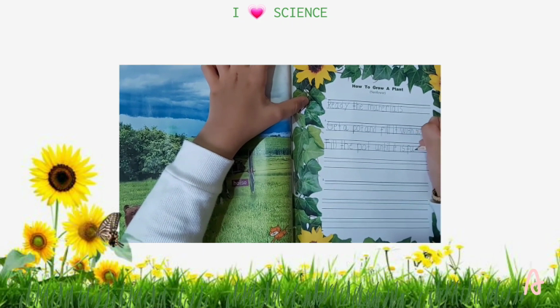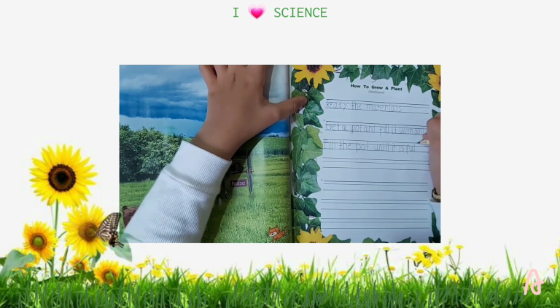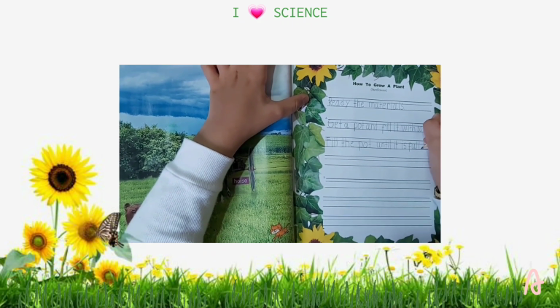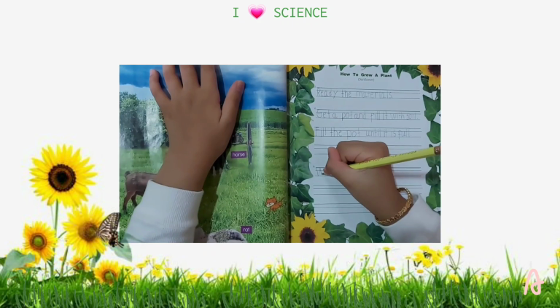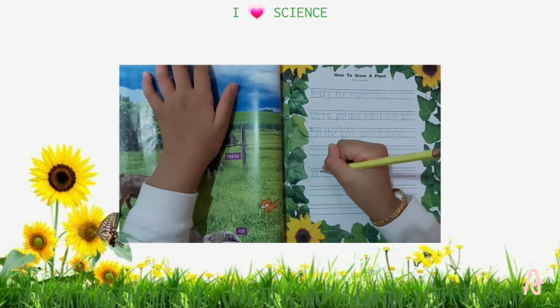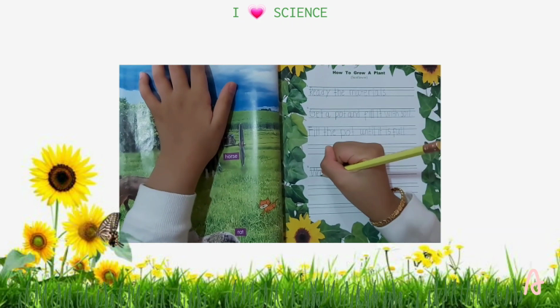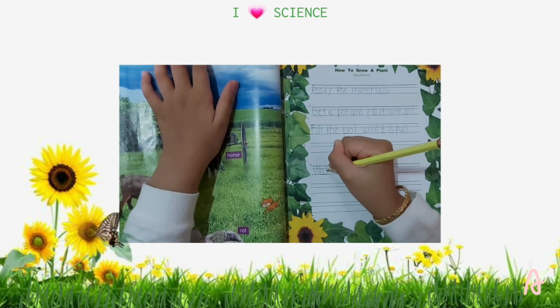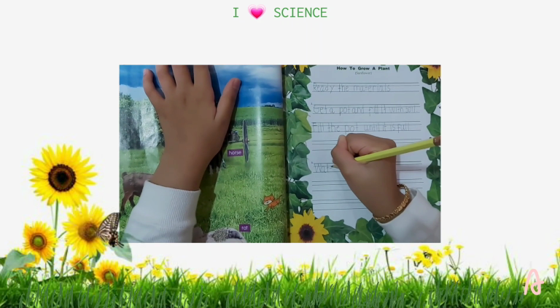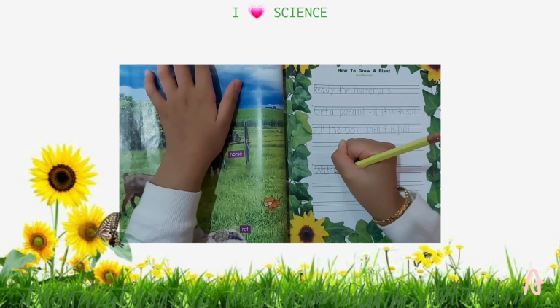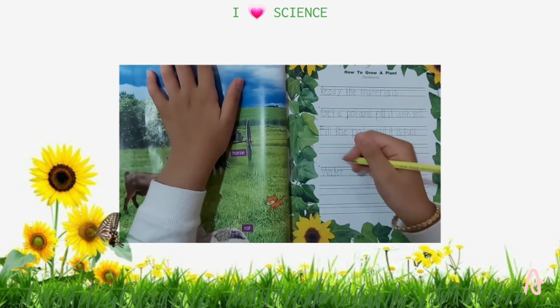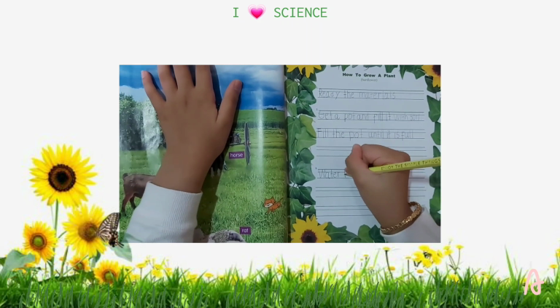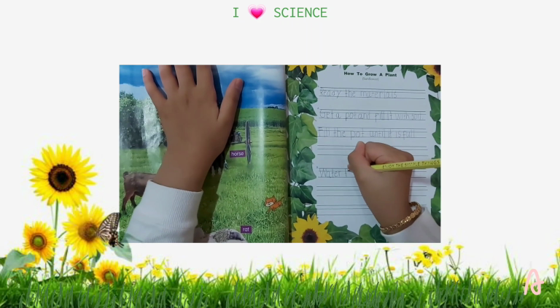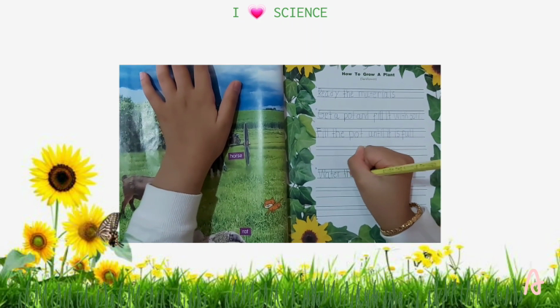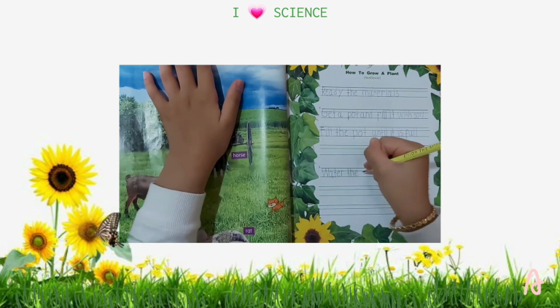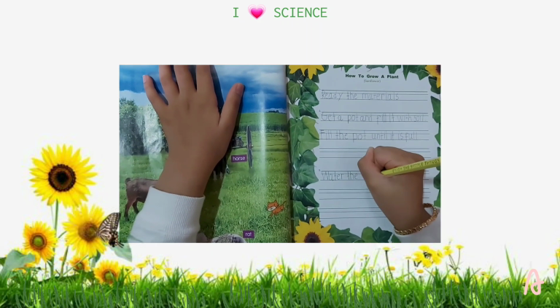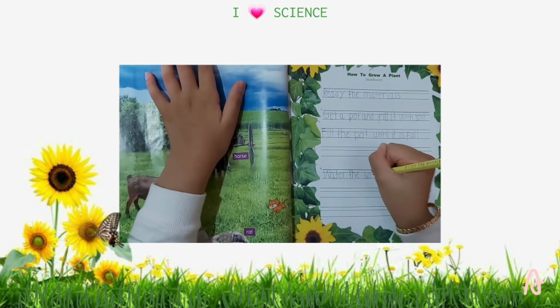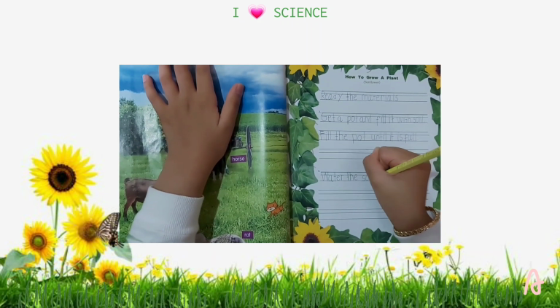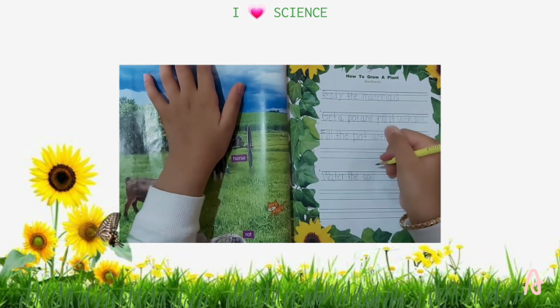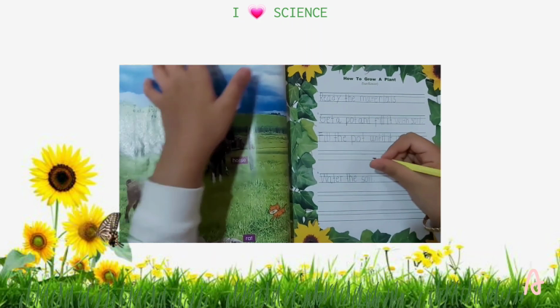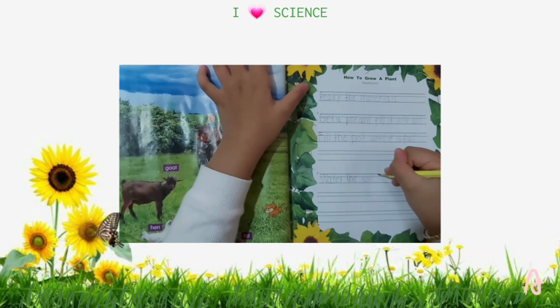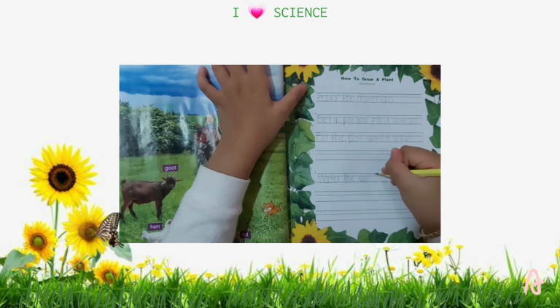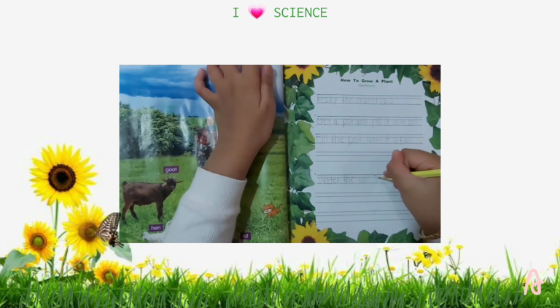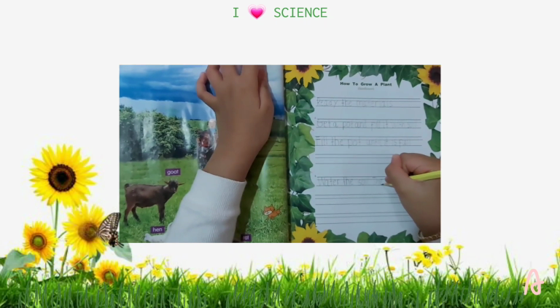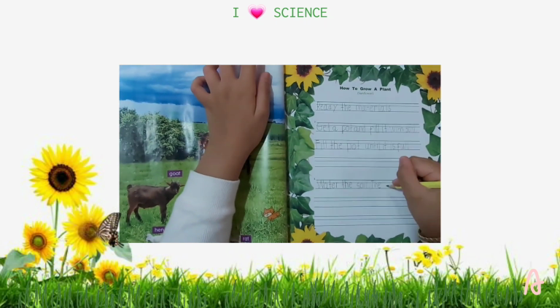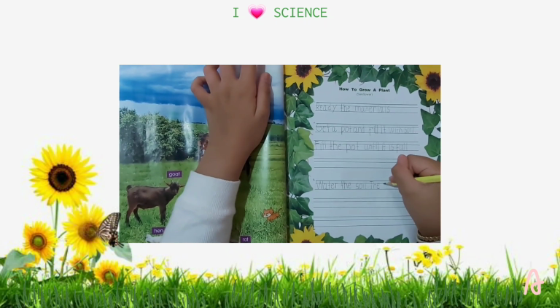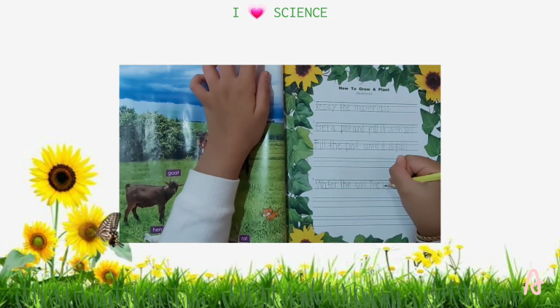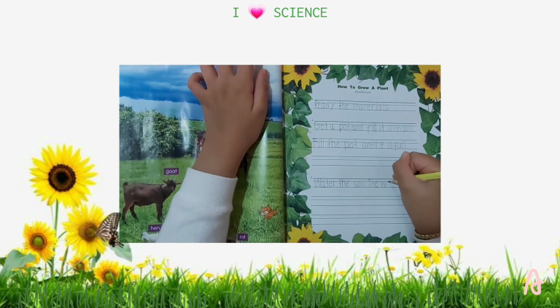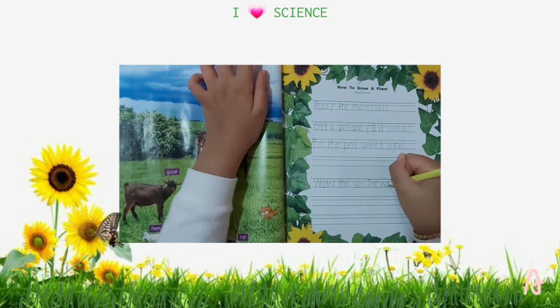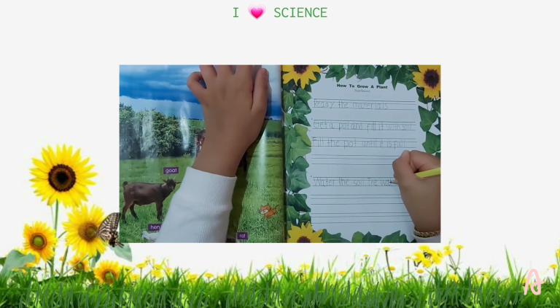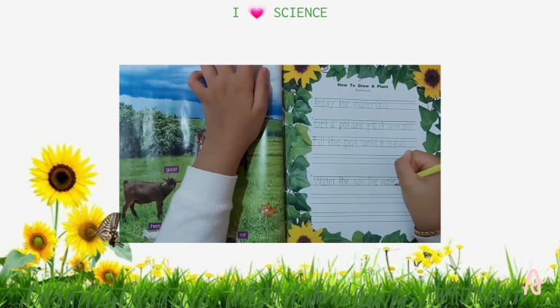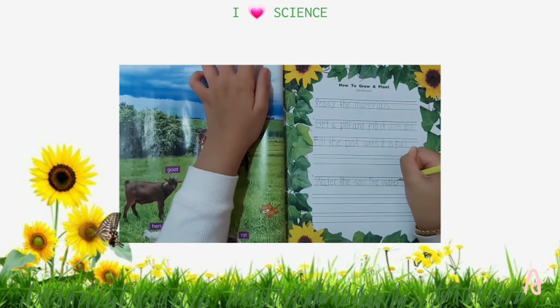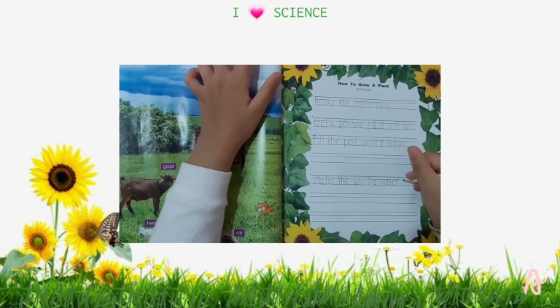Number 3: Water the soil. The water should be just enough to make the soil moist.